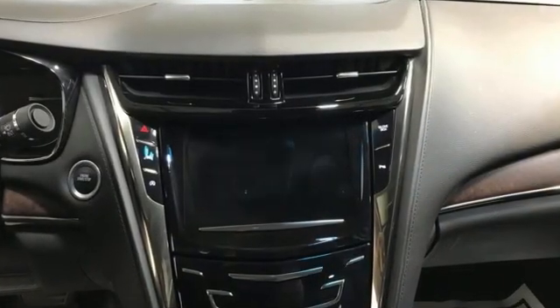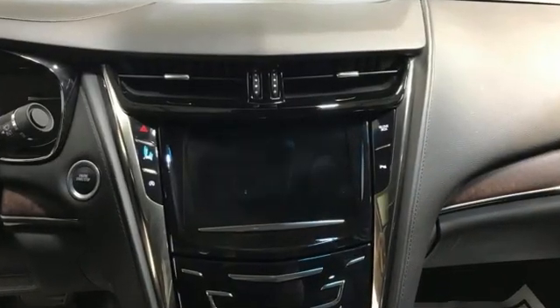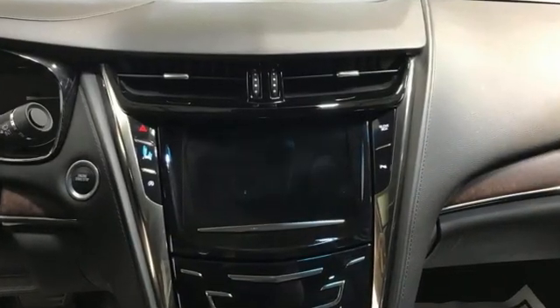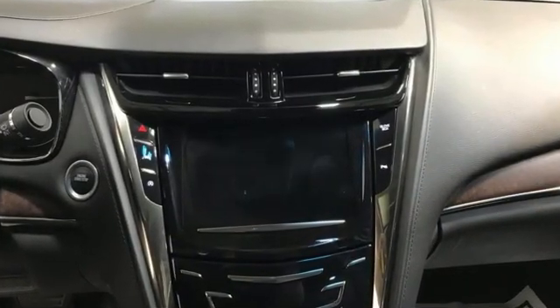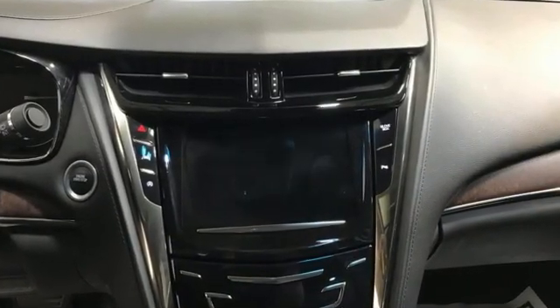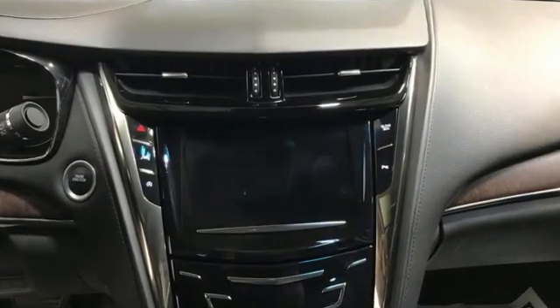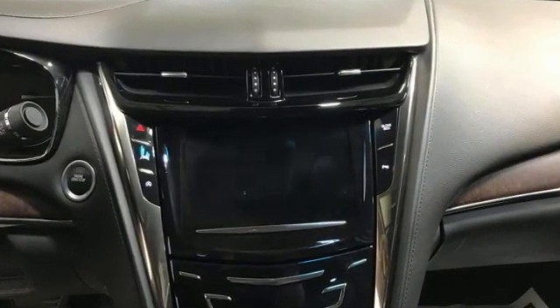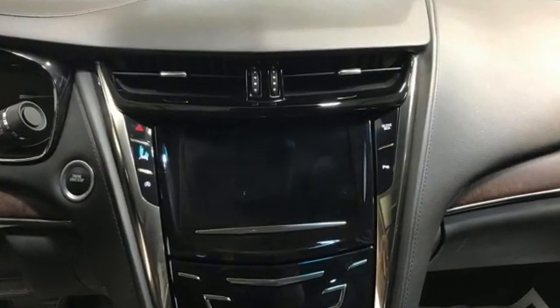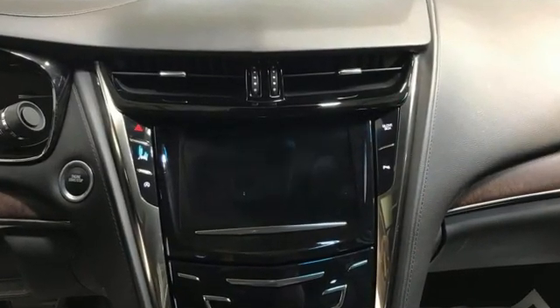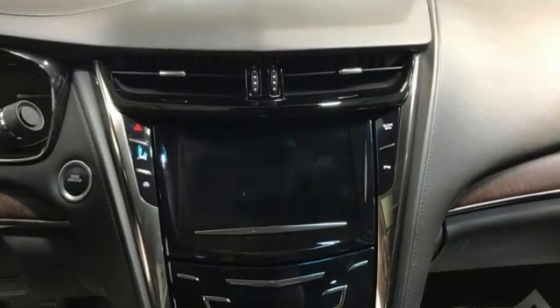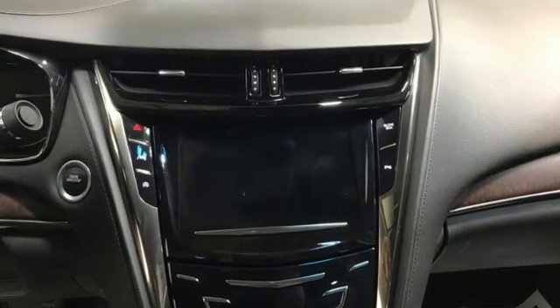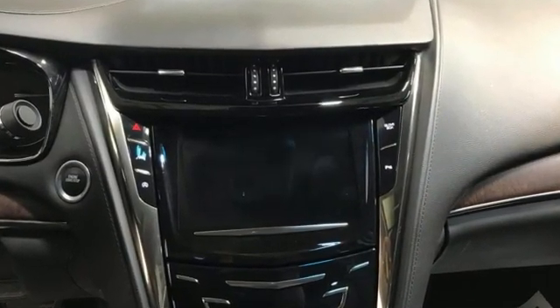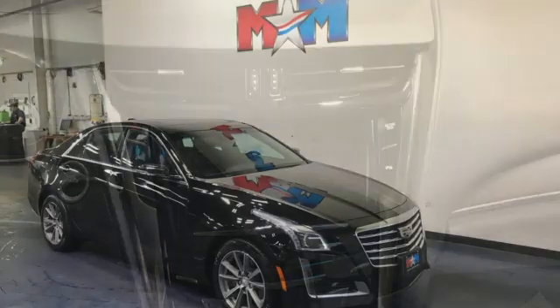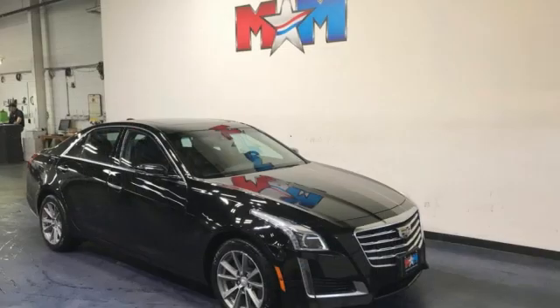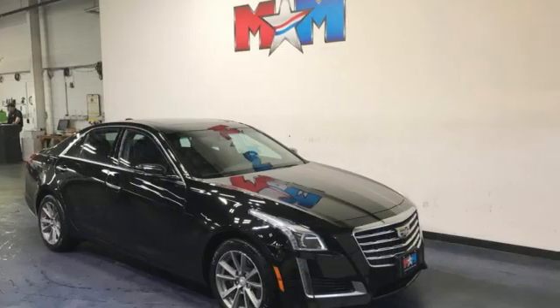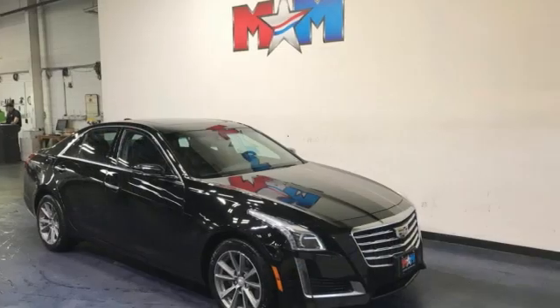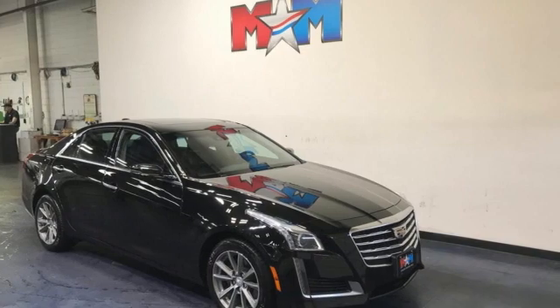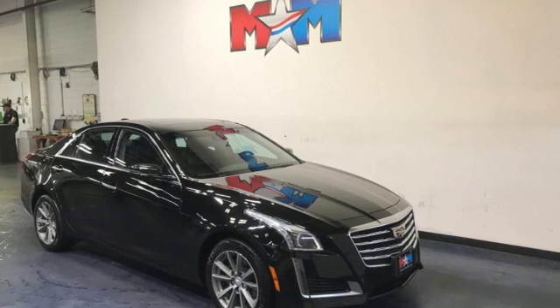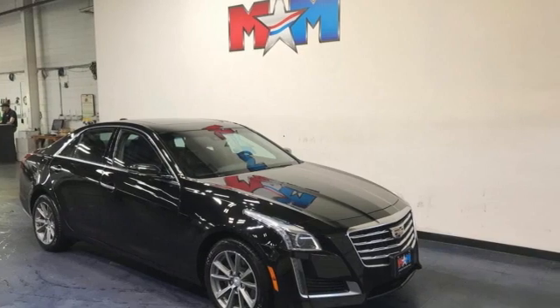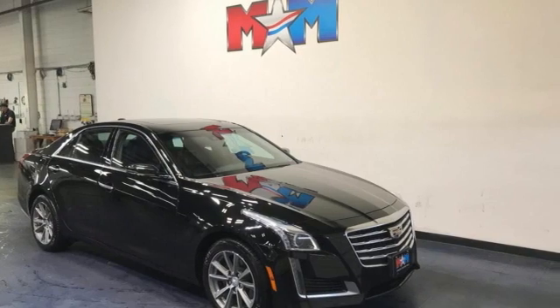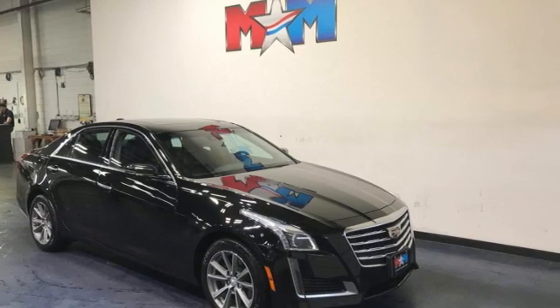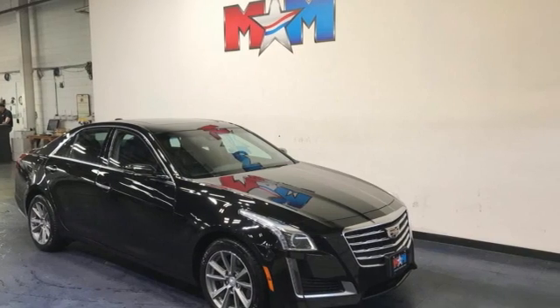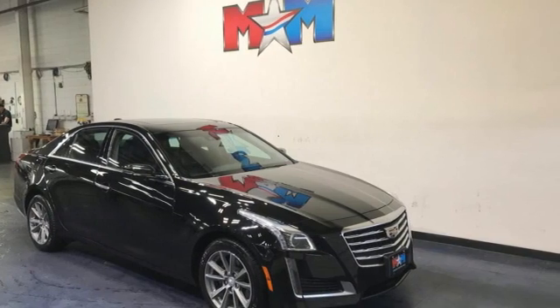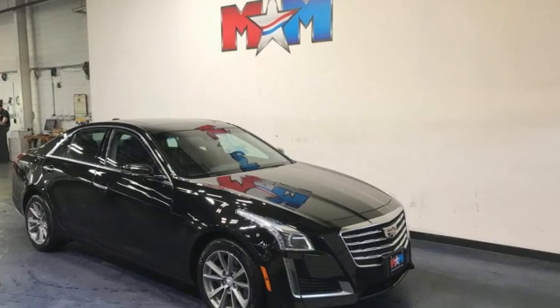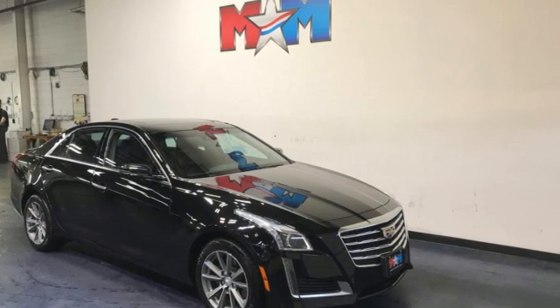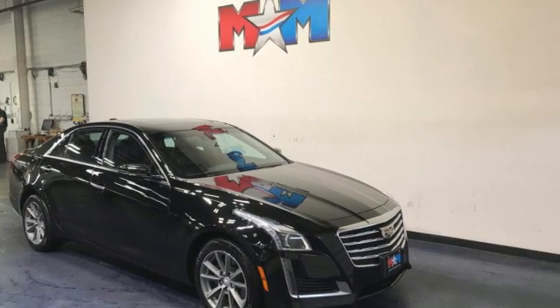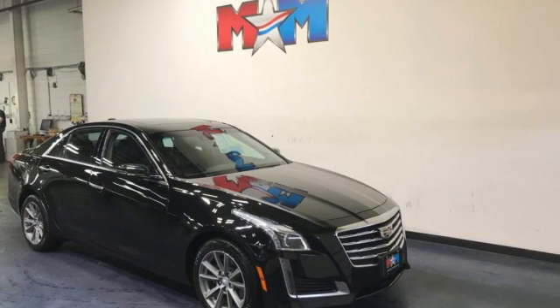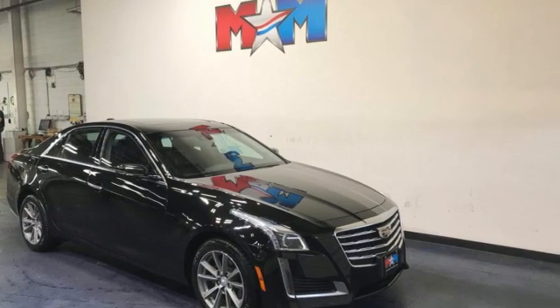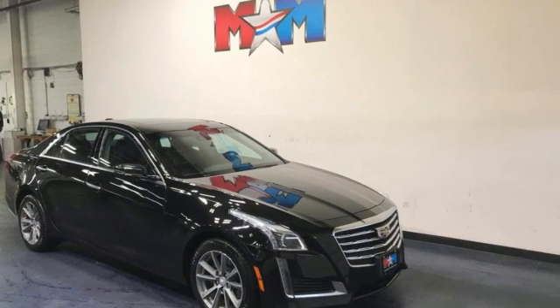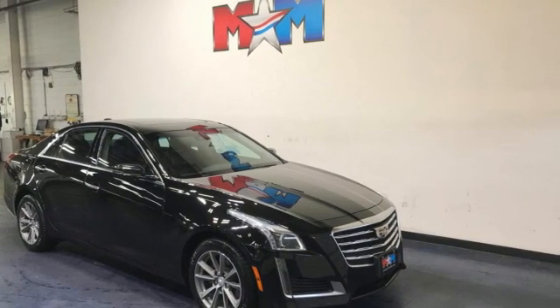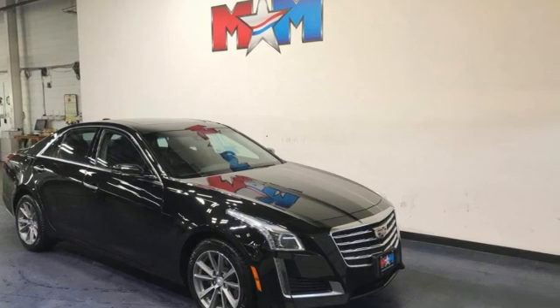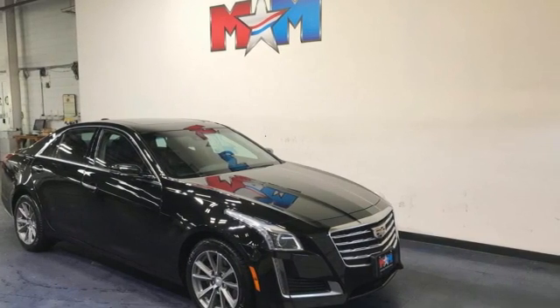To achieve greatness, one must dare to be great. Shape your world in a Cadillac. Take it for a test drive today.